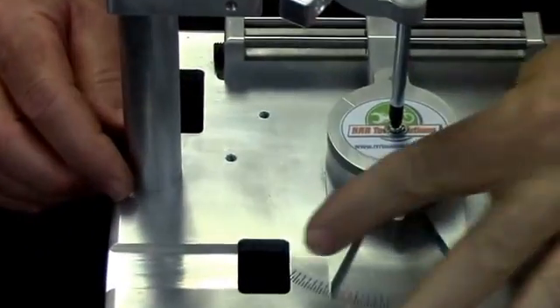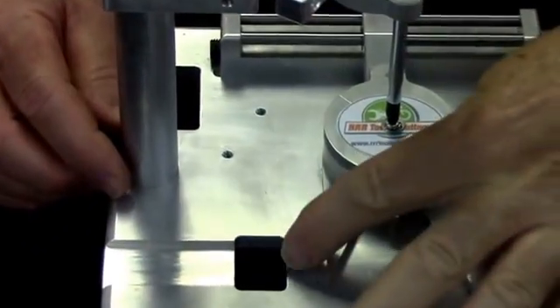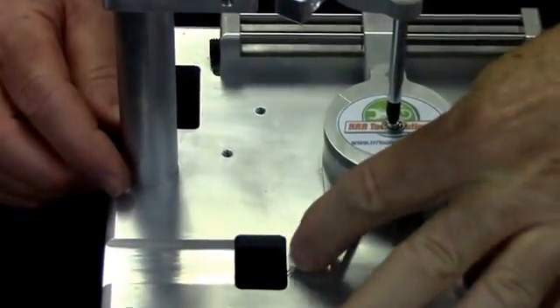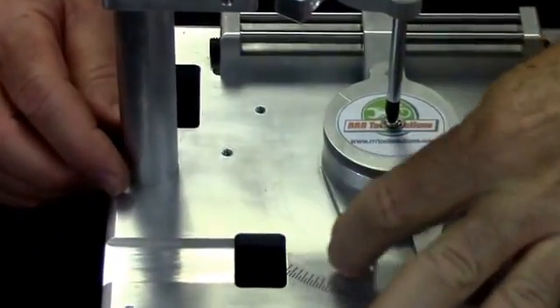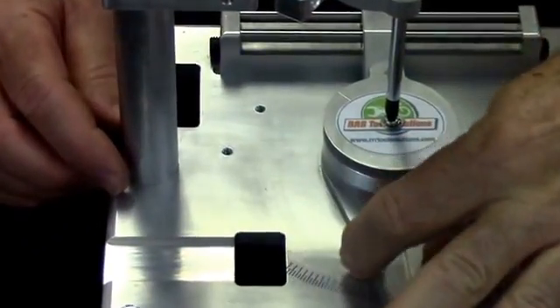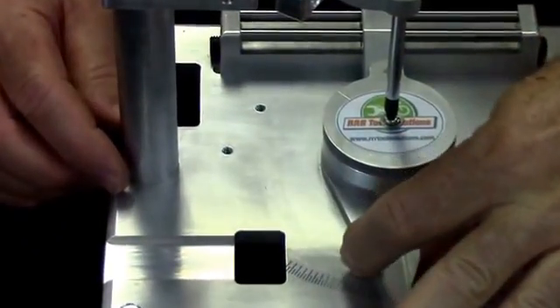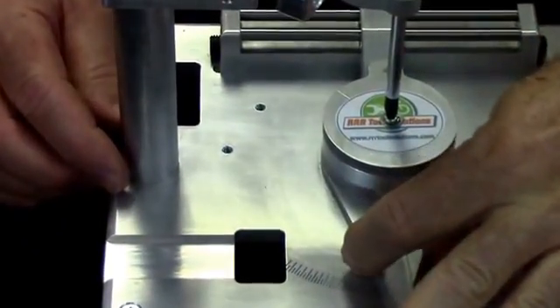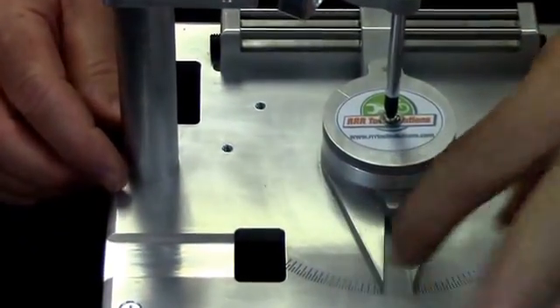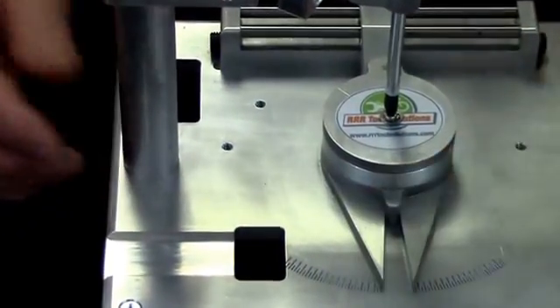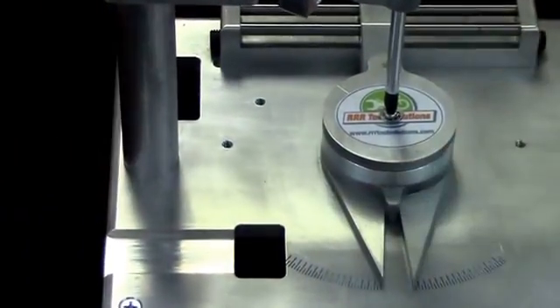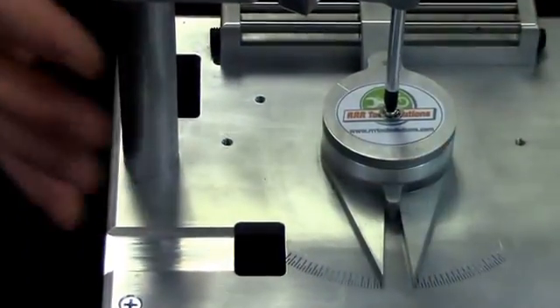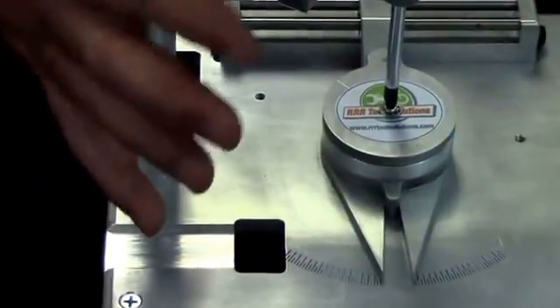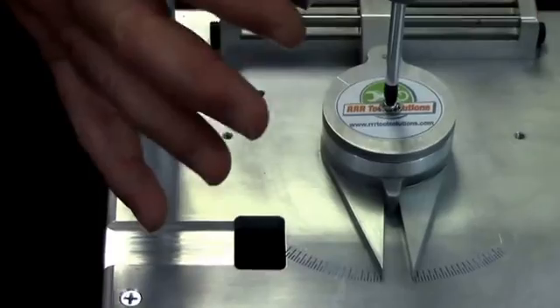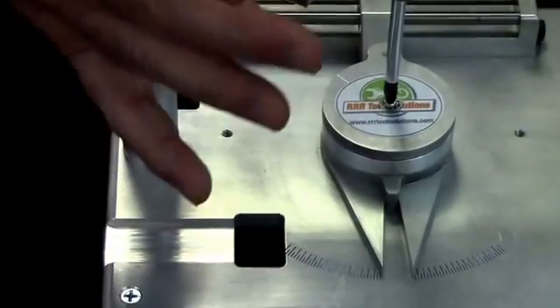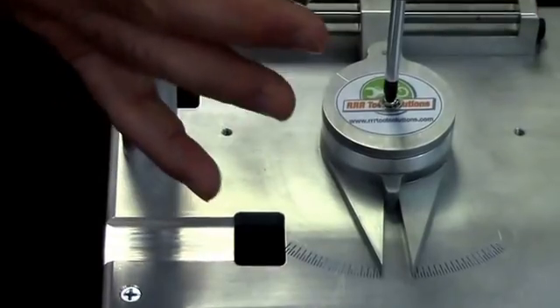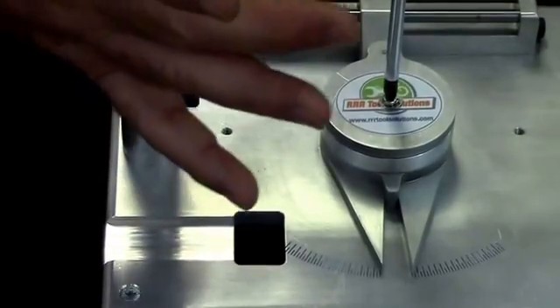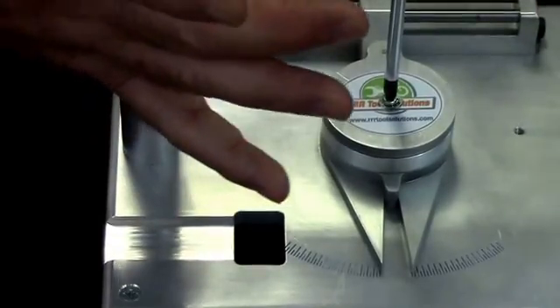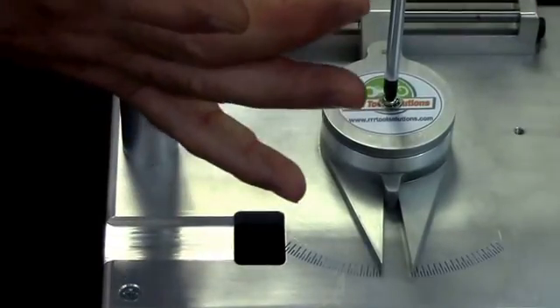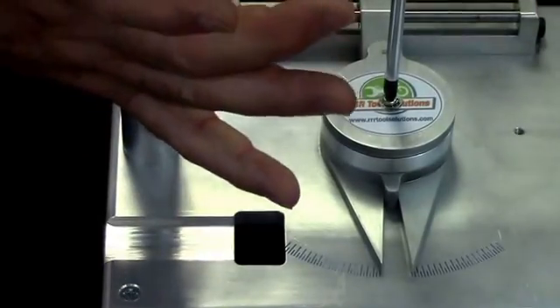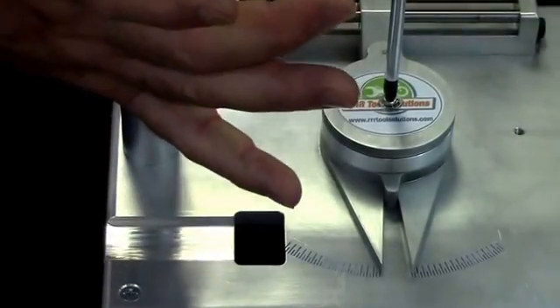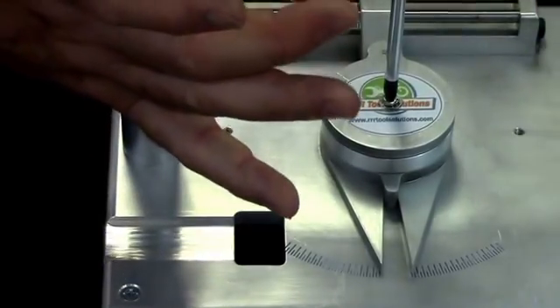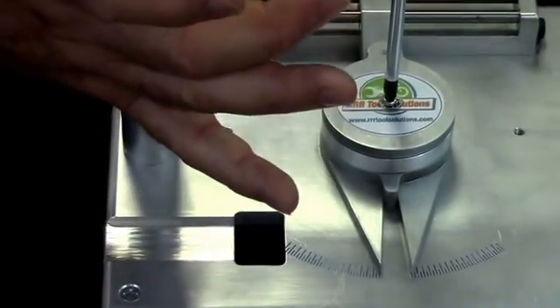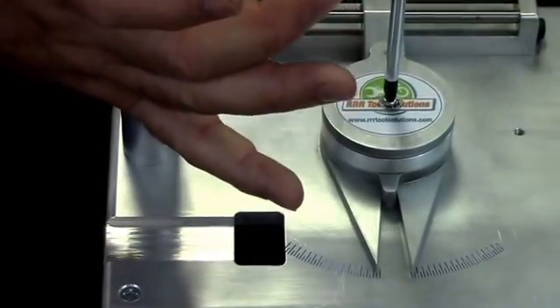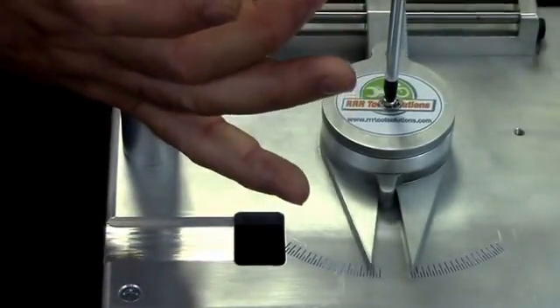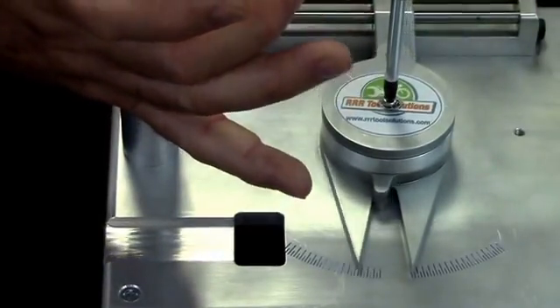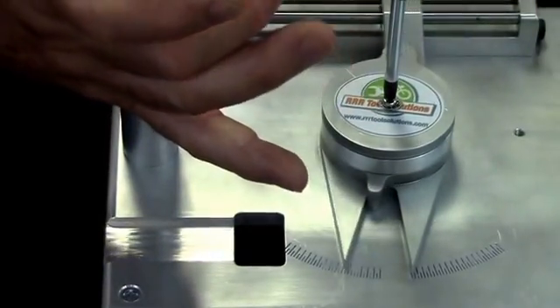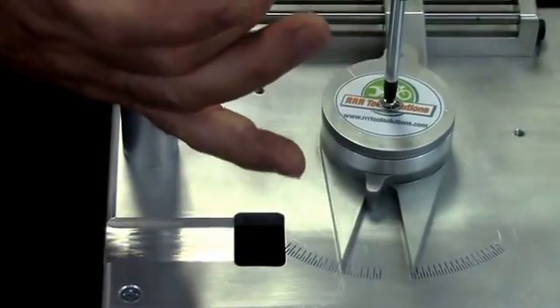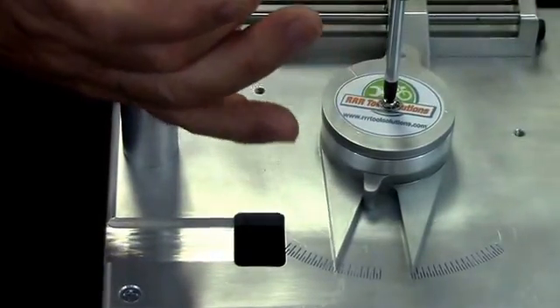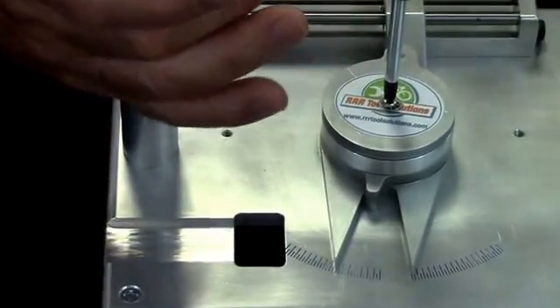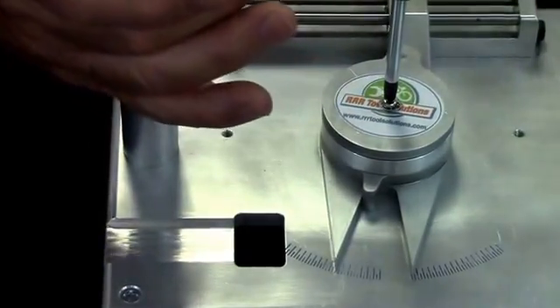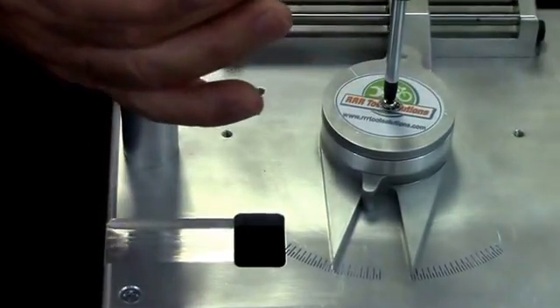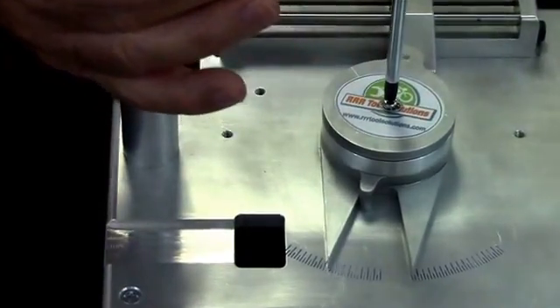Reset the machine. And again, just no down force, just pulling to the side.